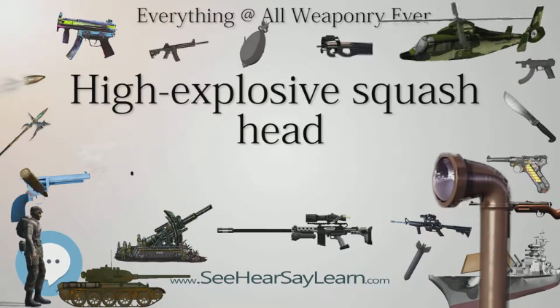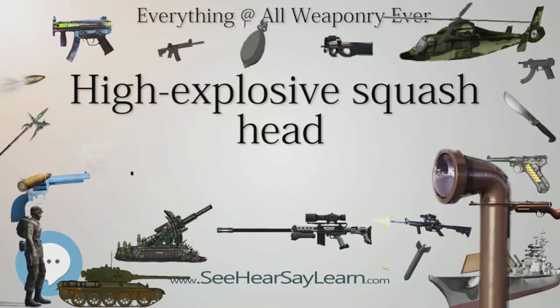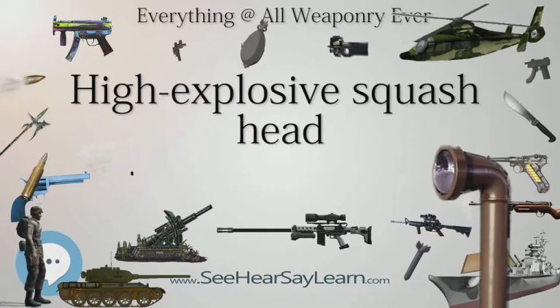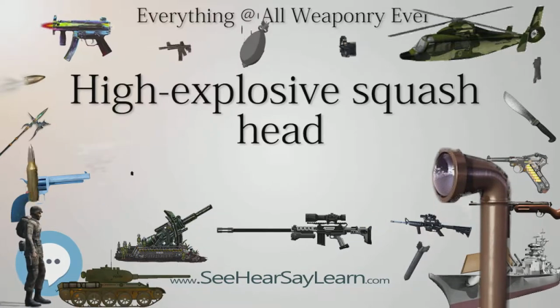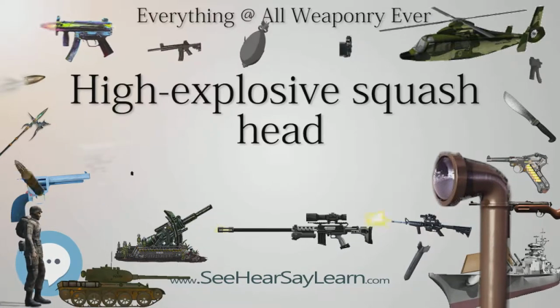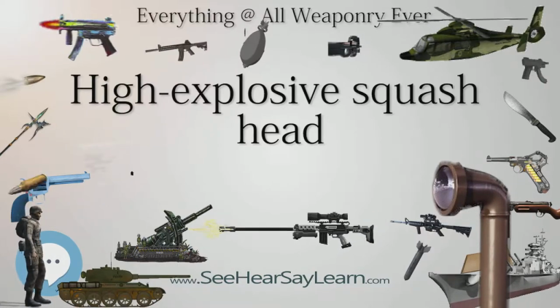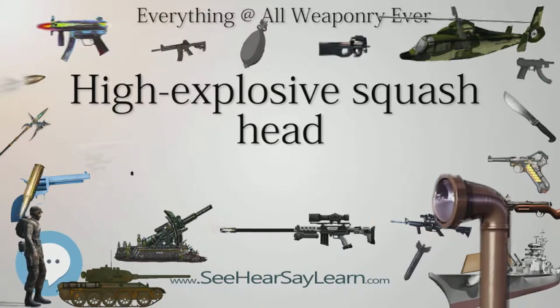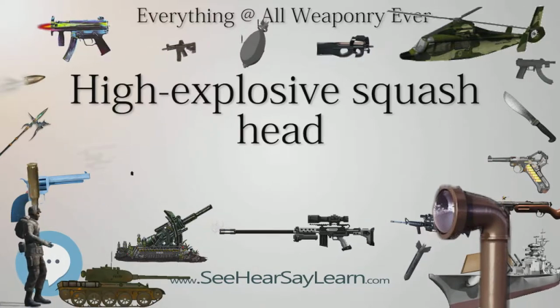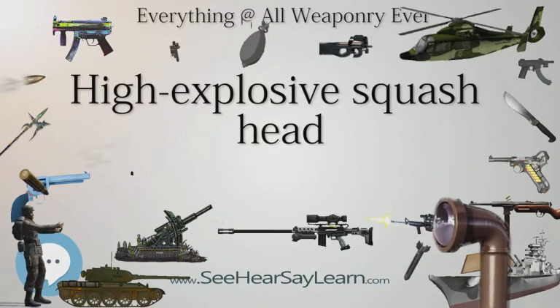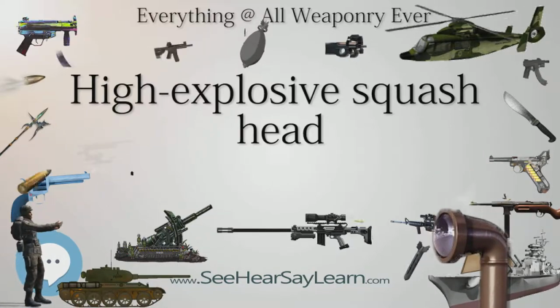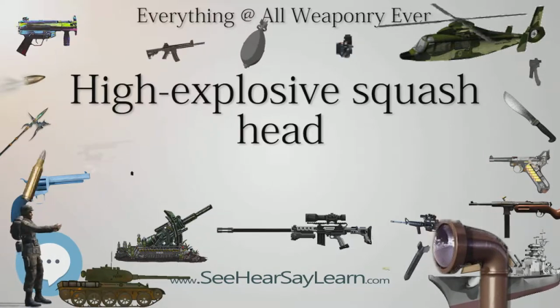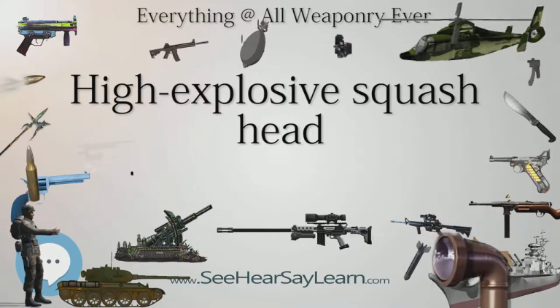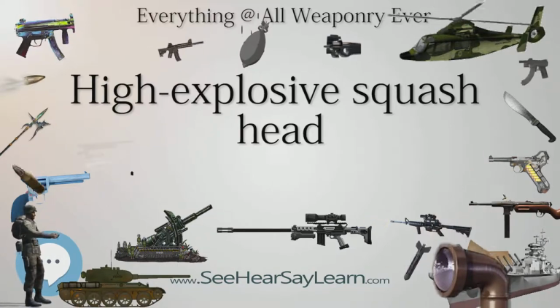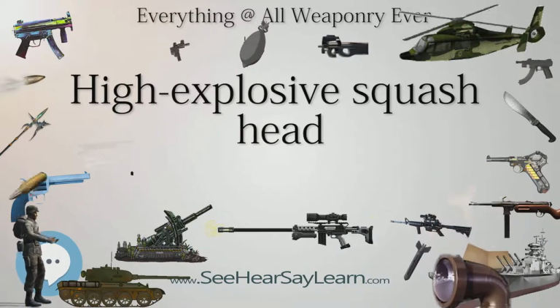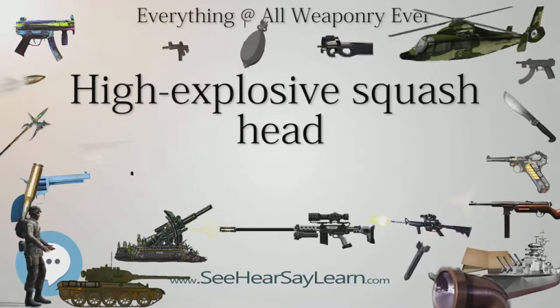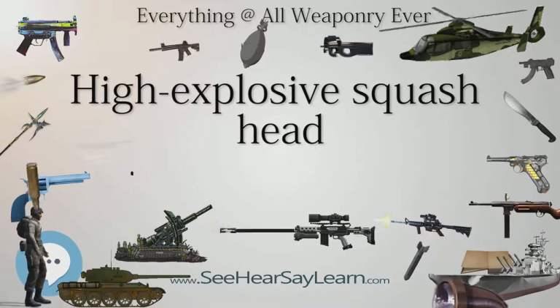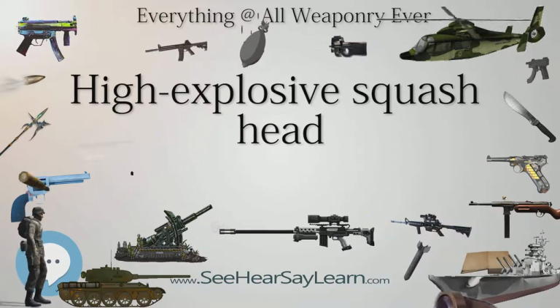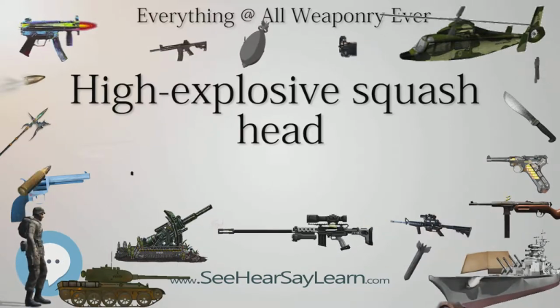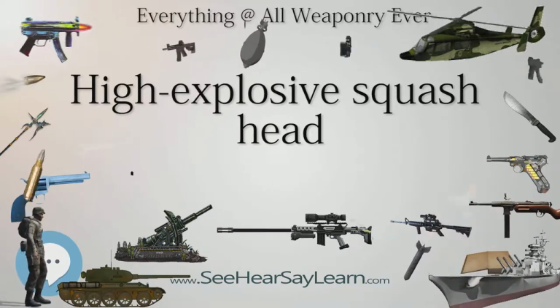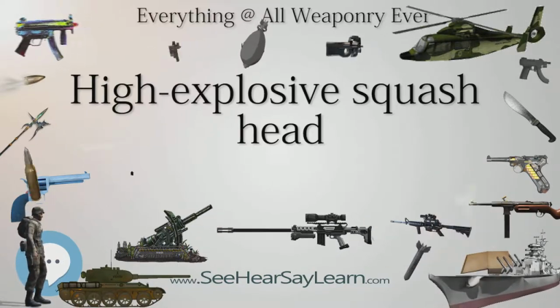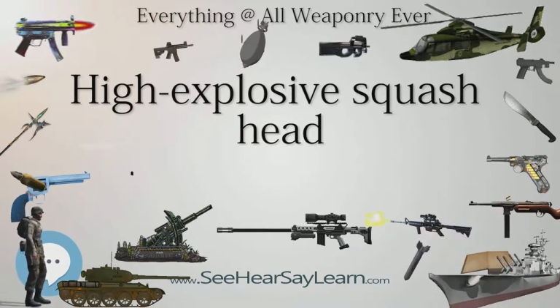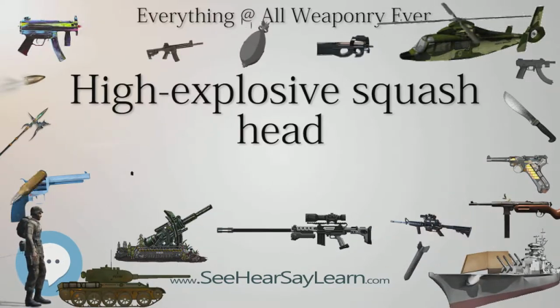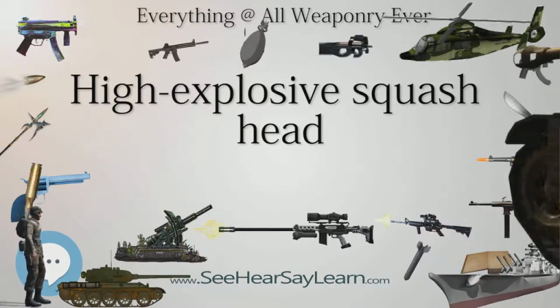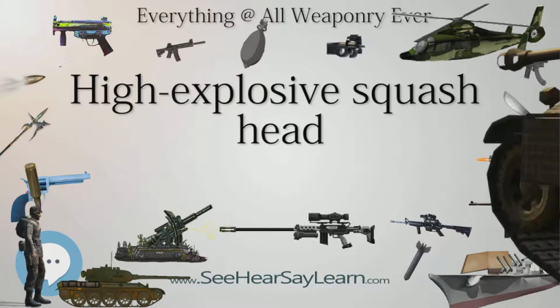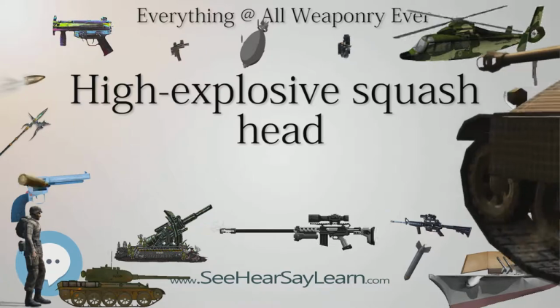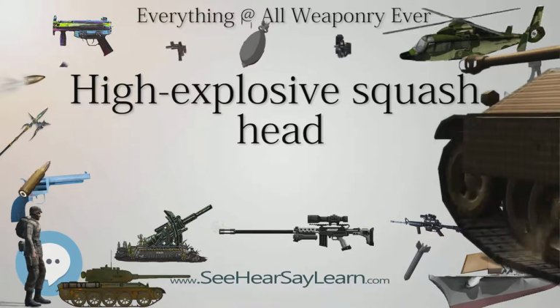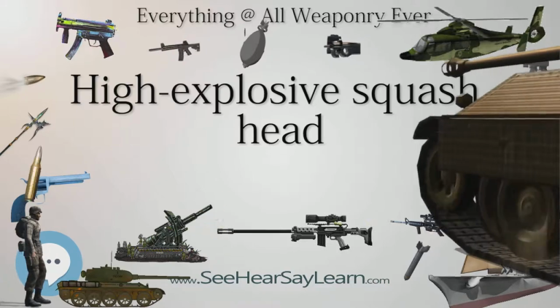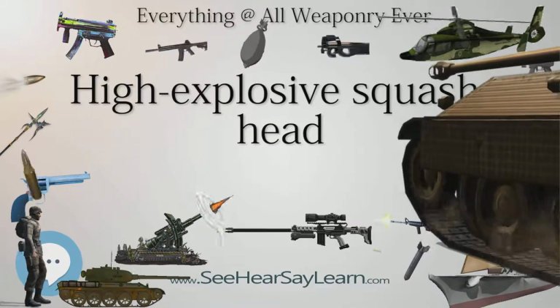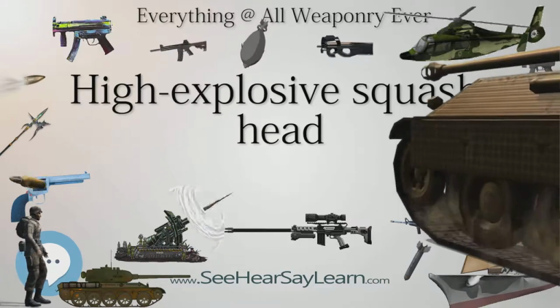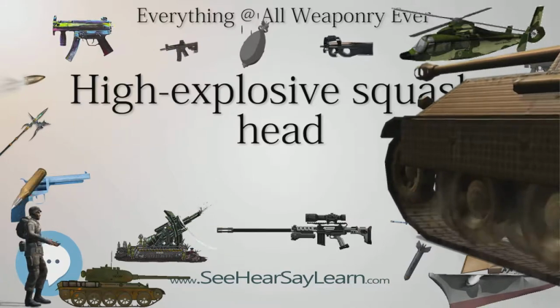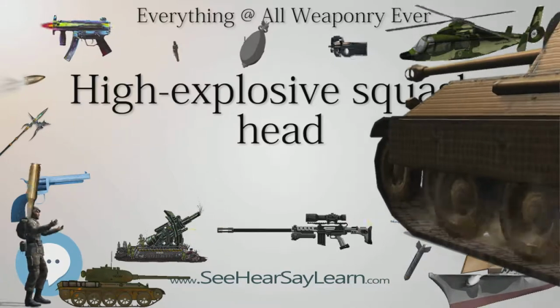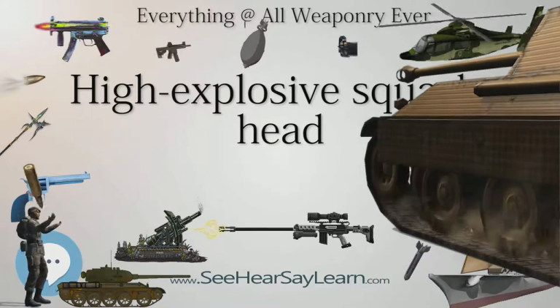In the United States, it is known as HEP, for High-Explosive, Plastic.